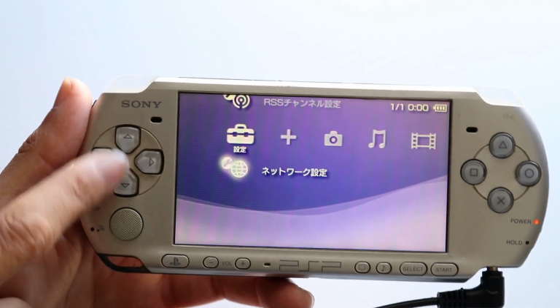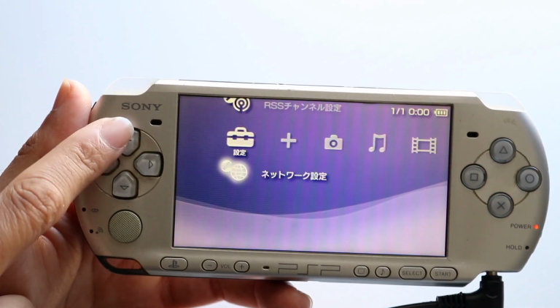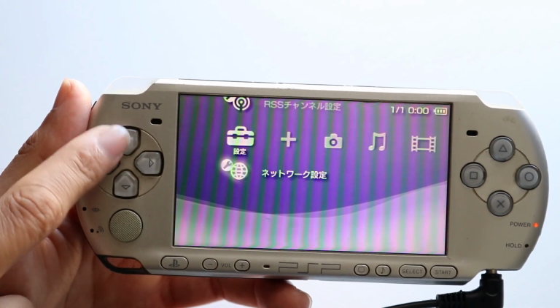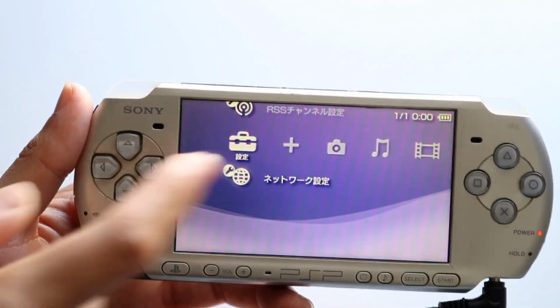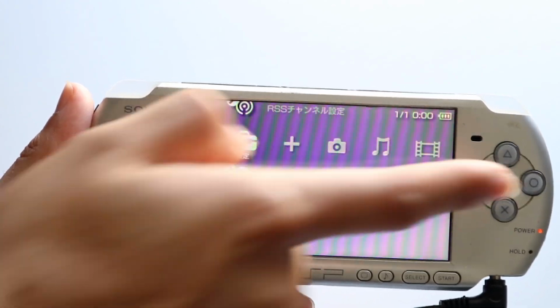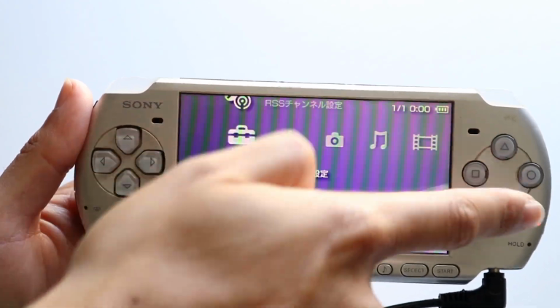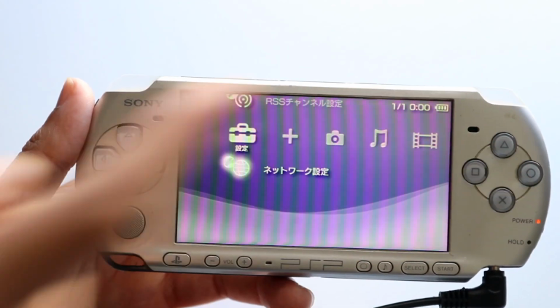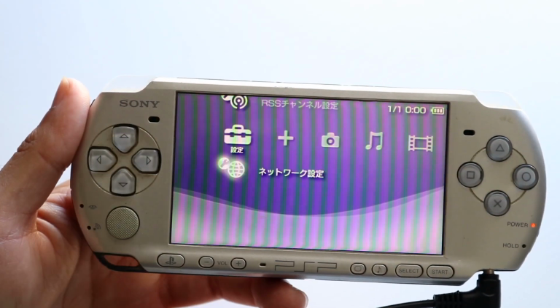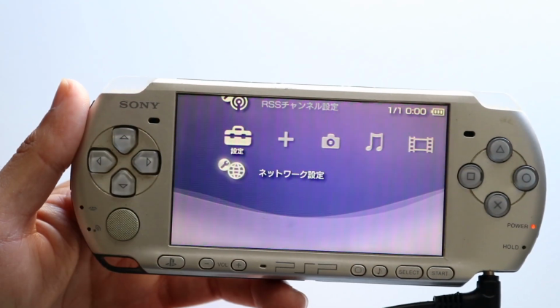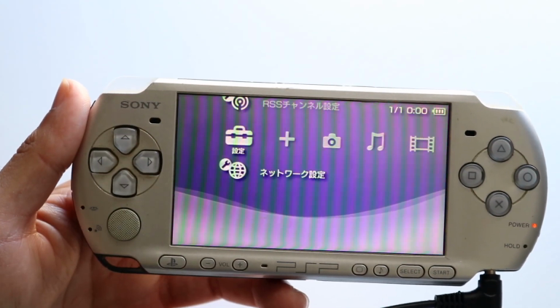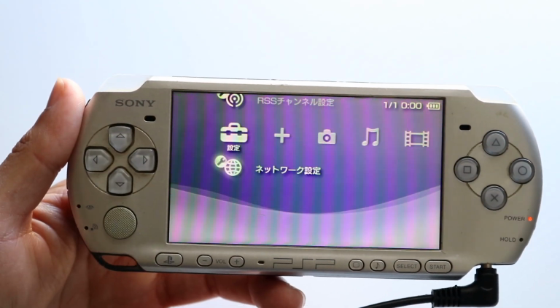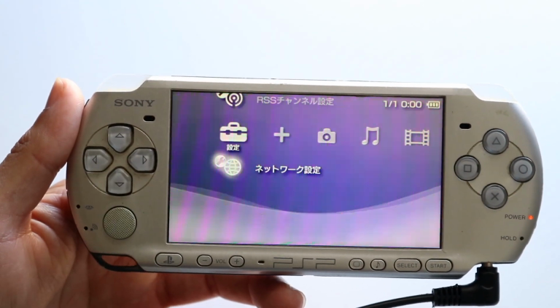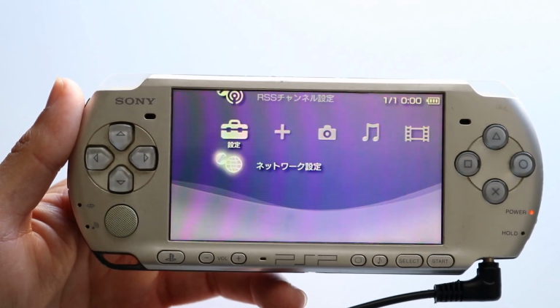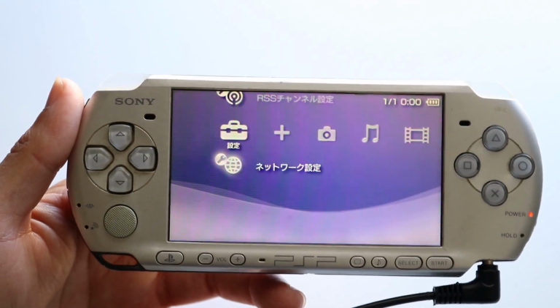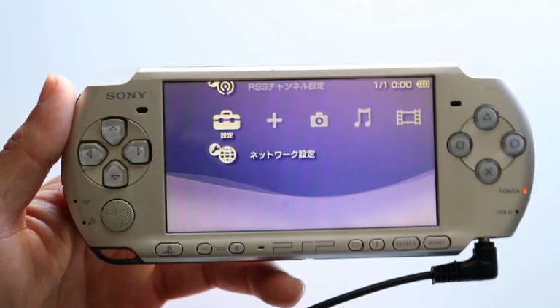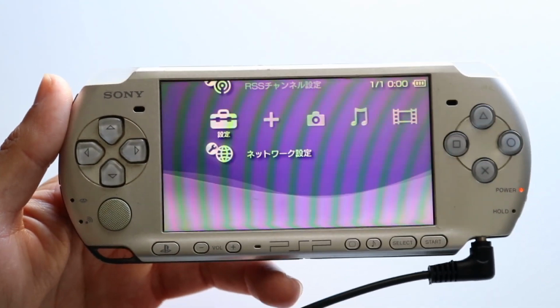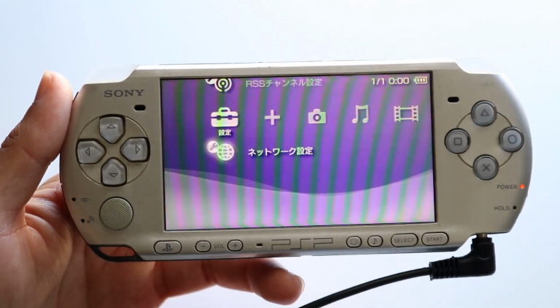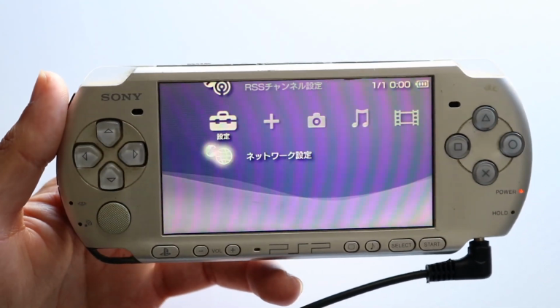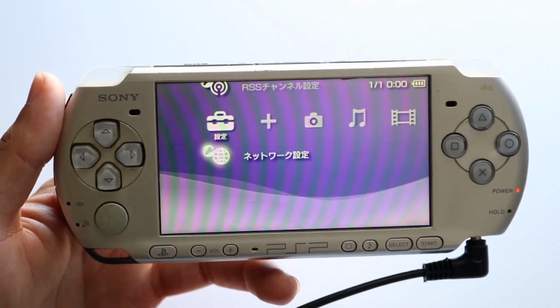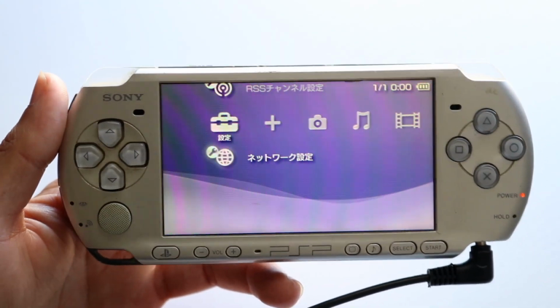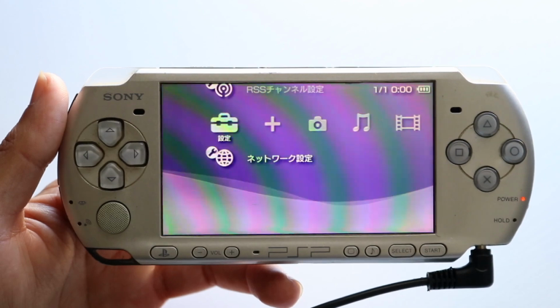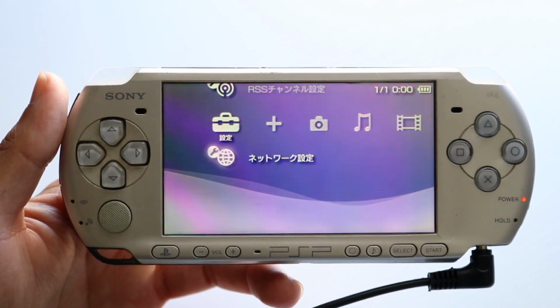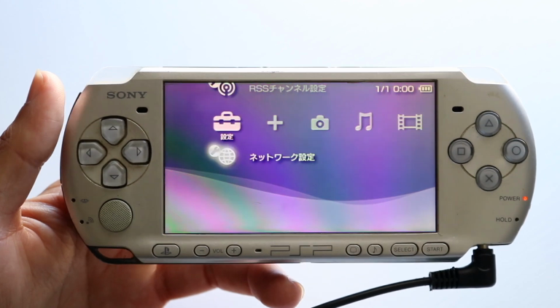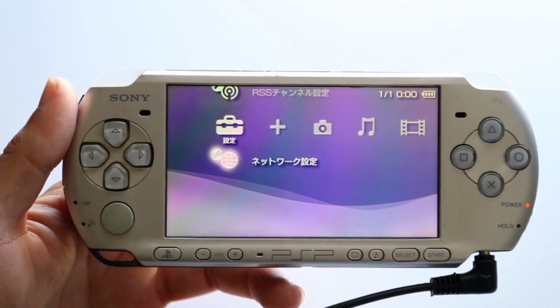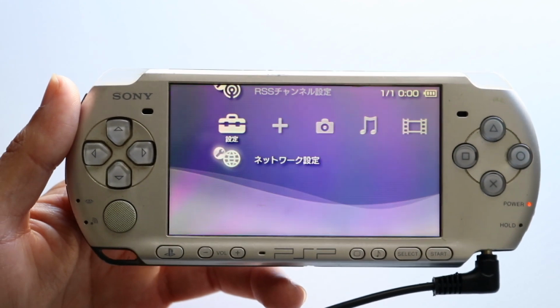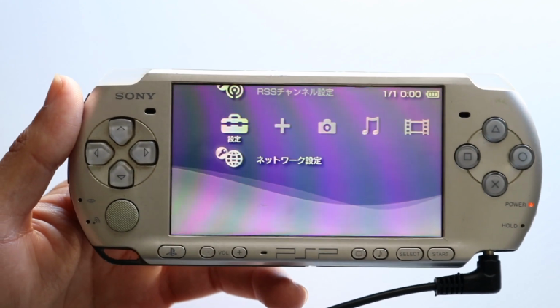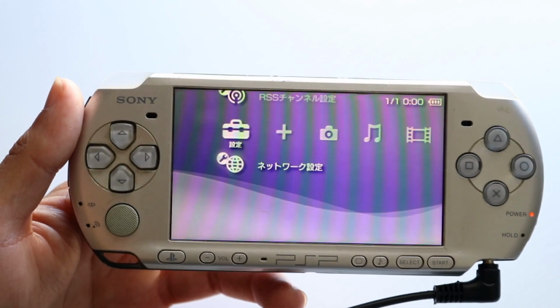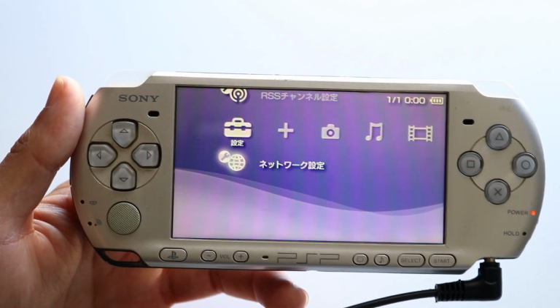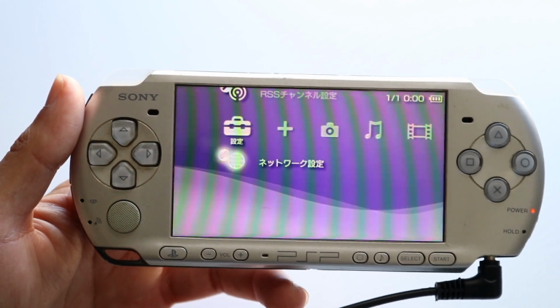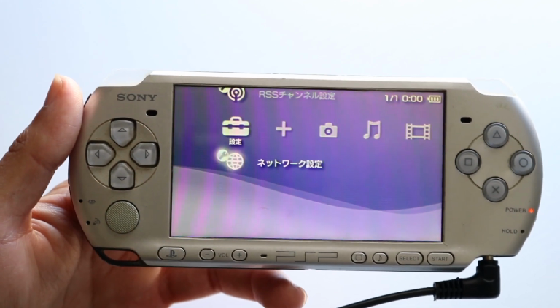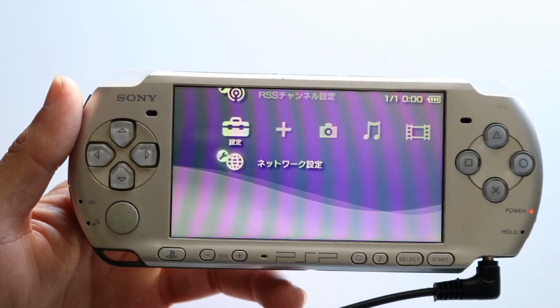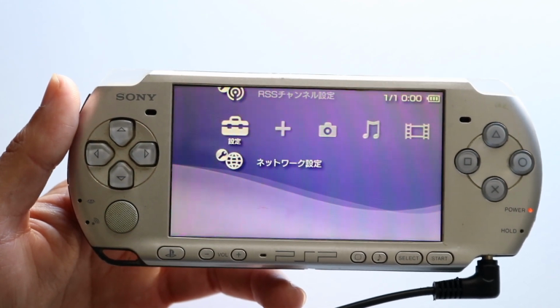Fun fact, with this PSP that I have here, I don't even know how to read this language. I have no idea what language this is, and I can't even figure out how to change the language.